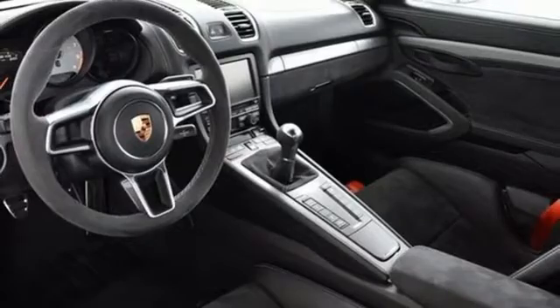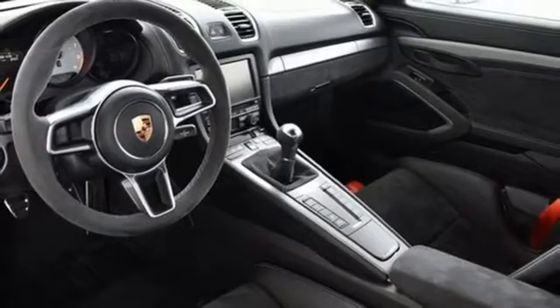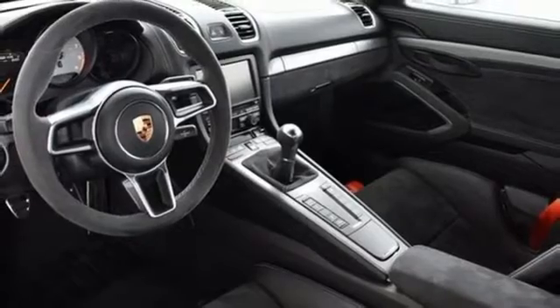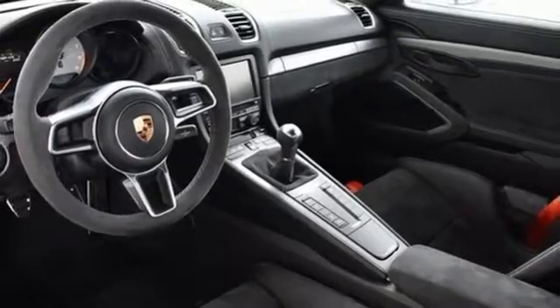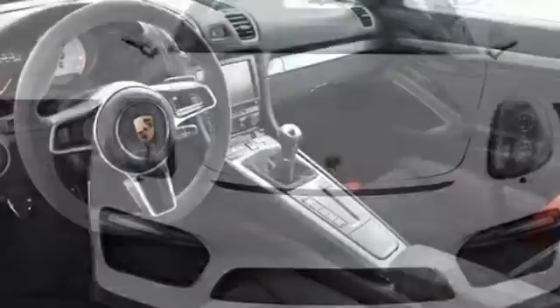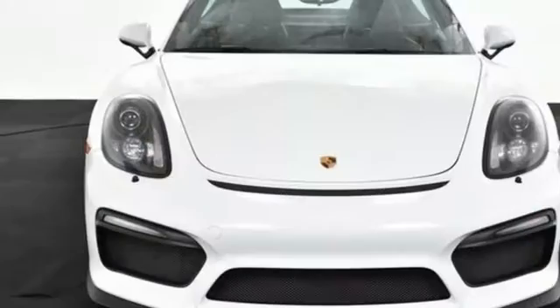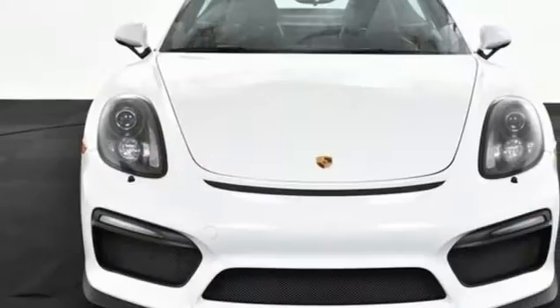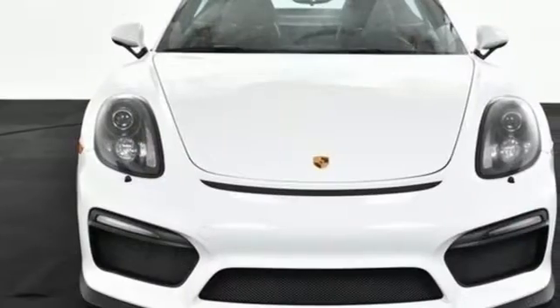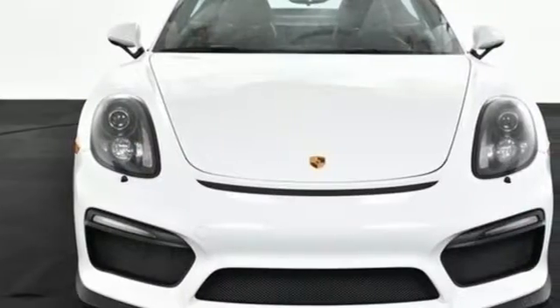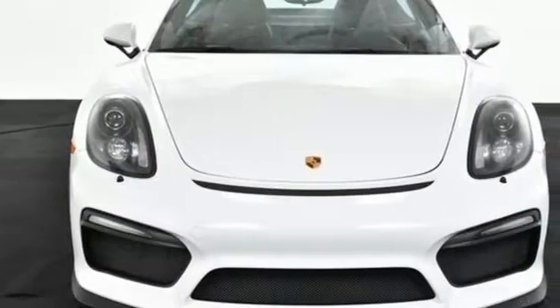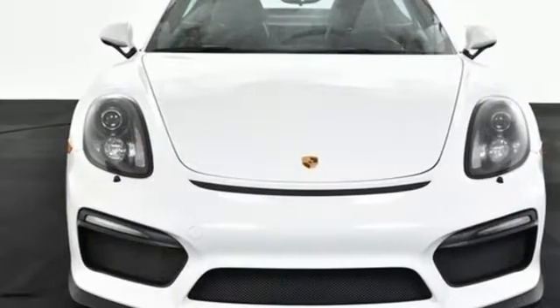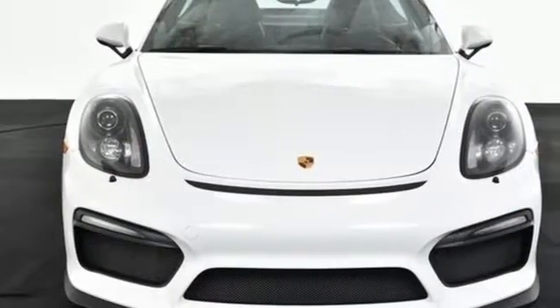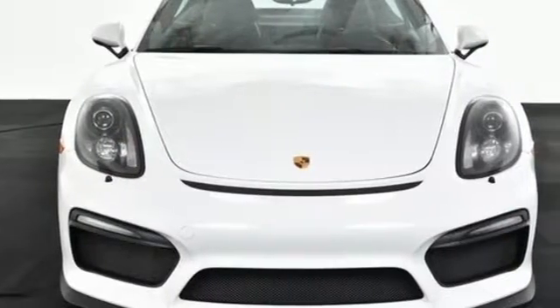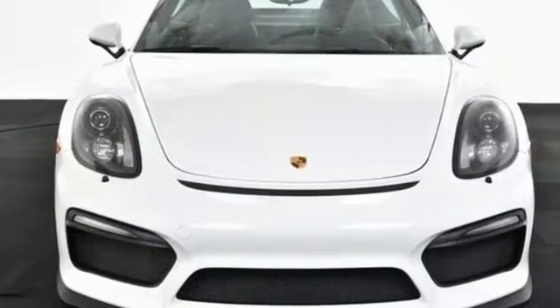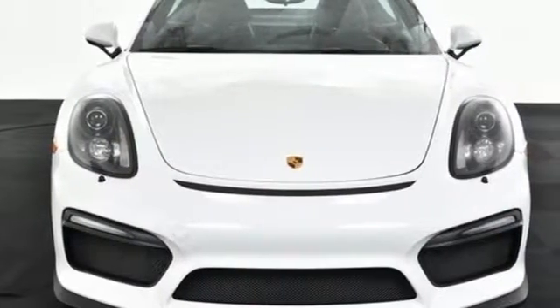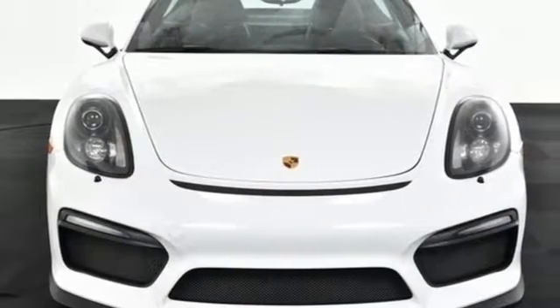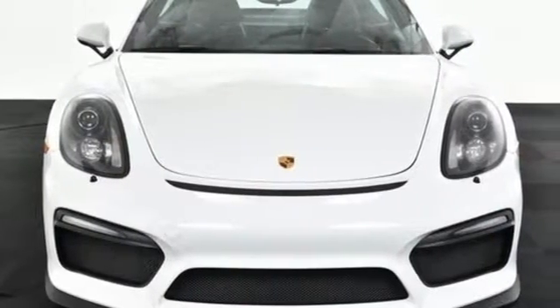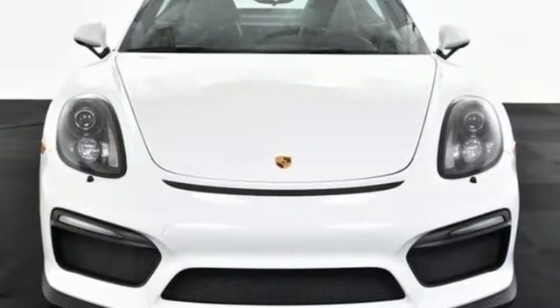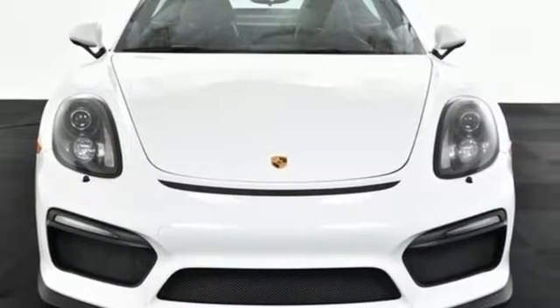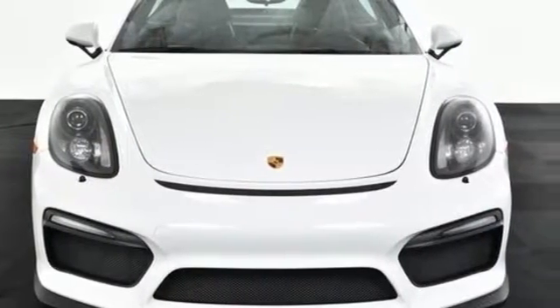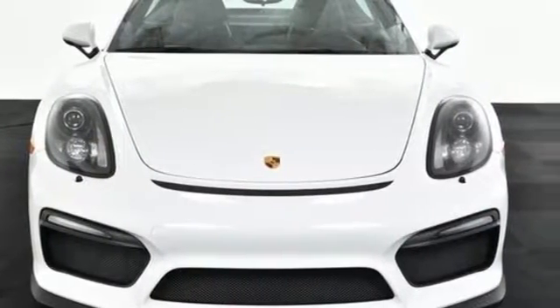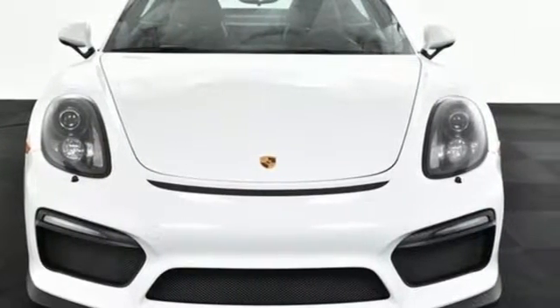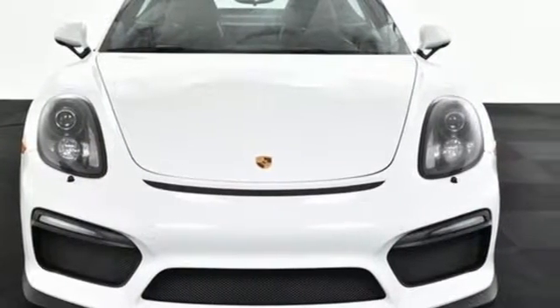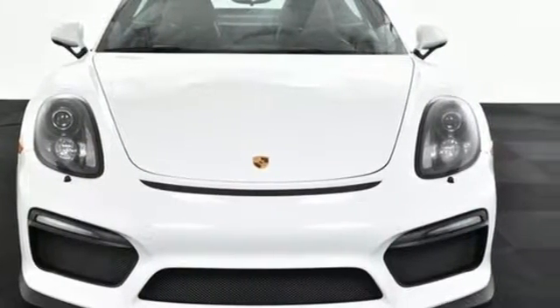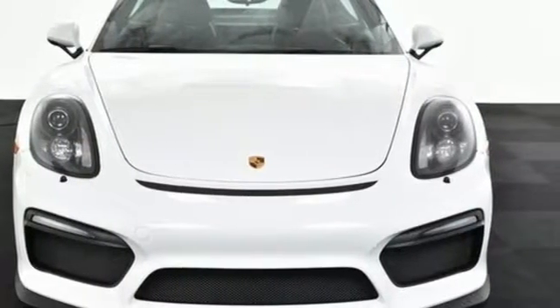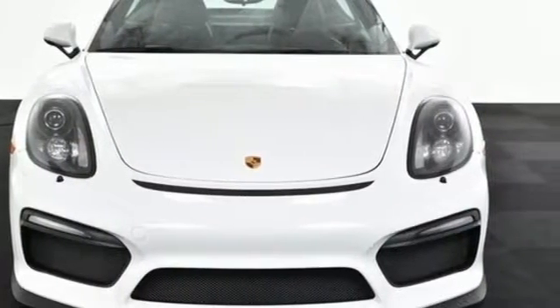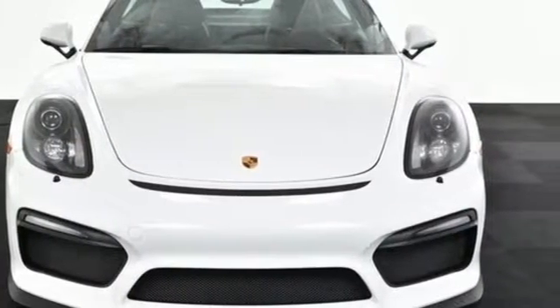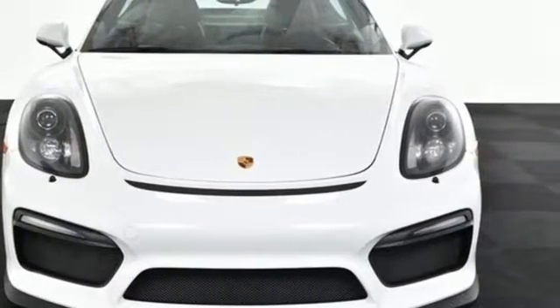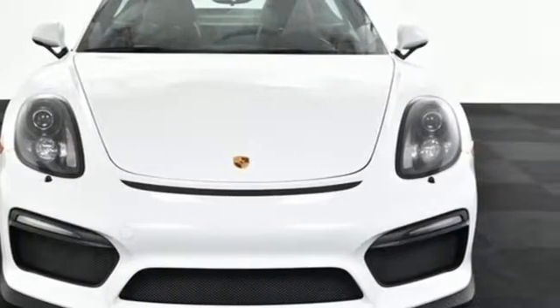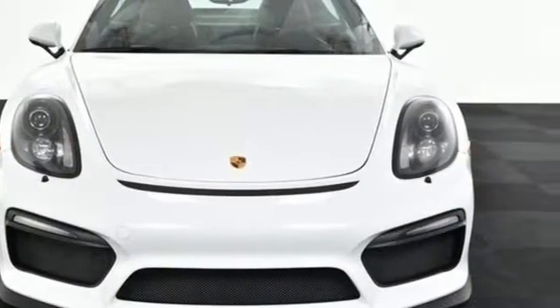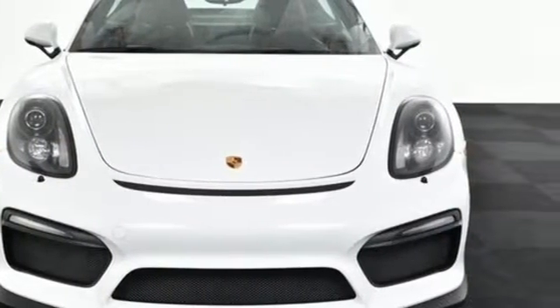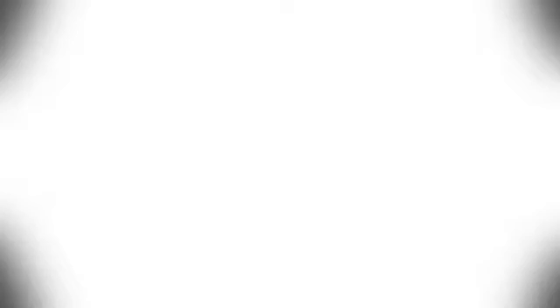Someone's going to drive this fantastic vehicle off the lot — it should be you. Test drive it today.